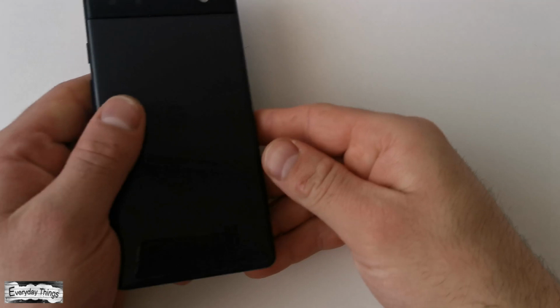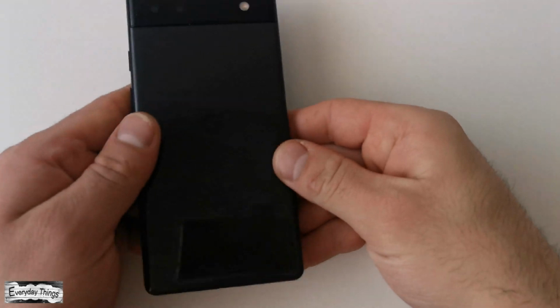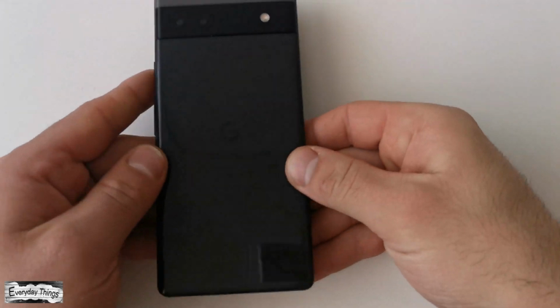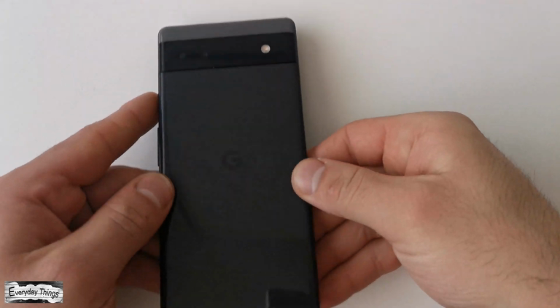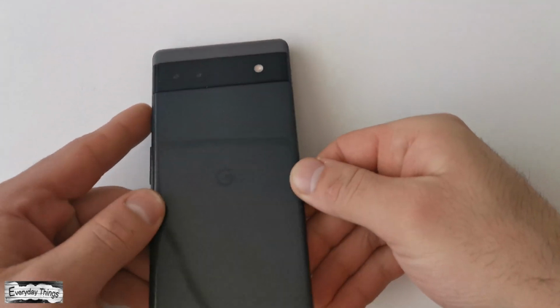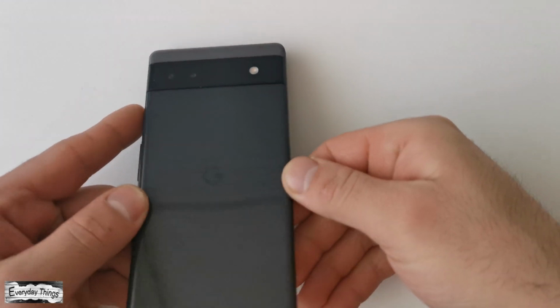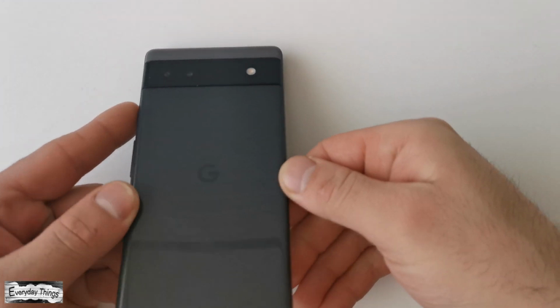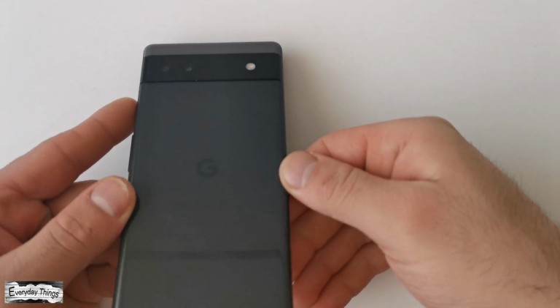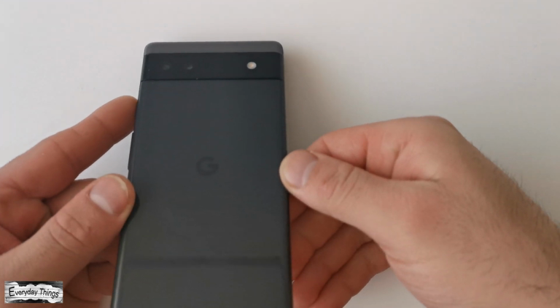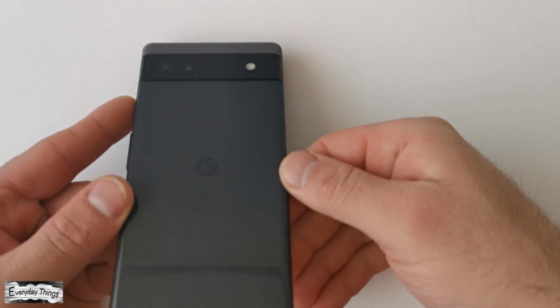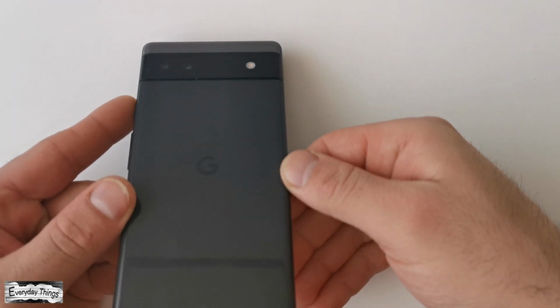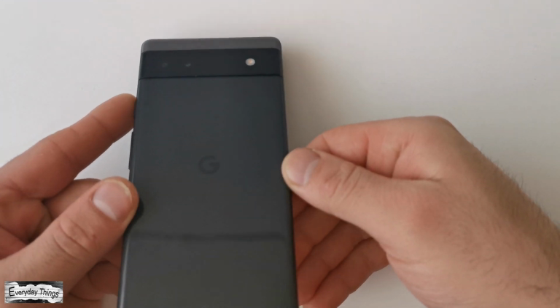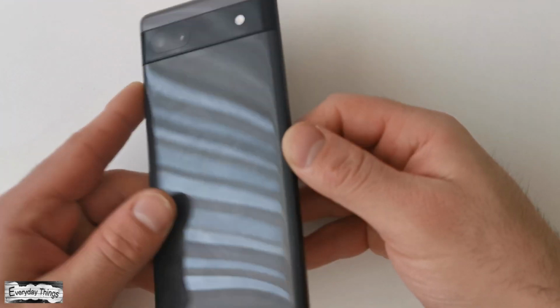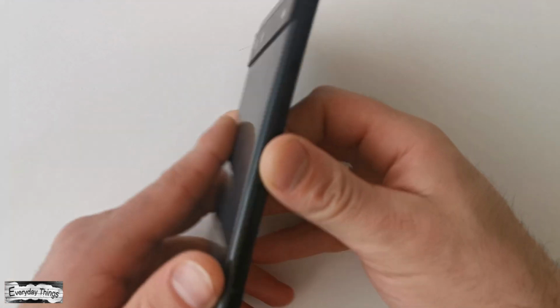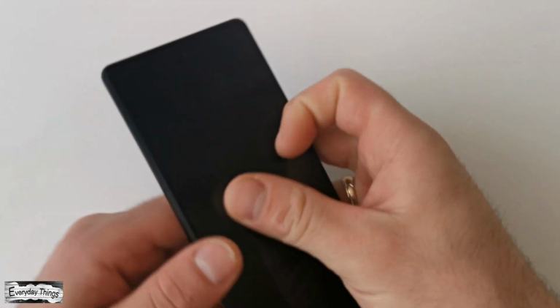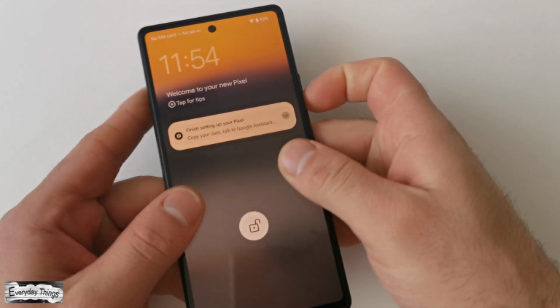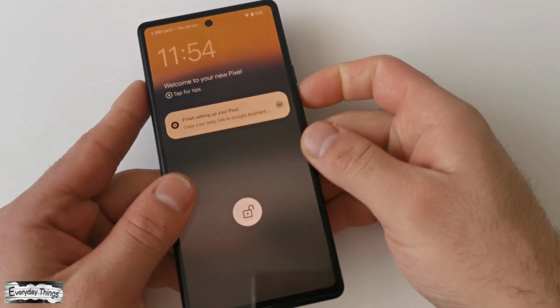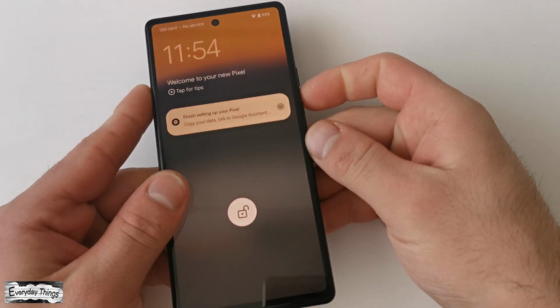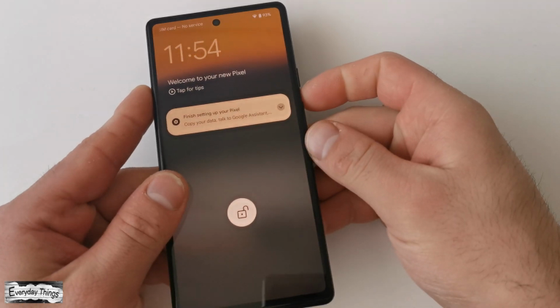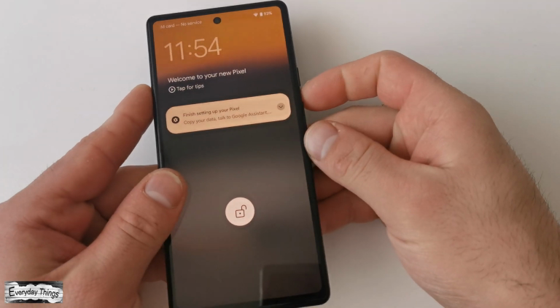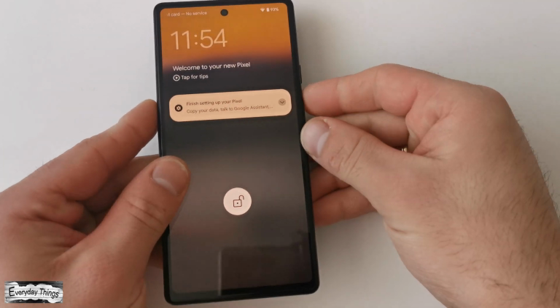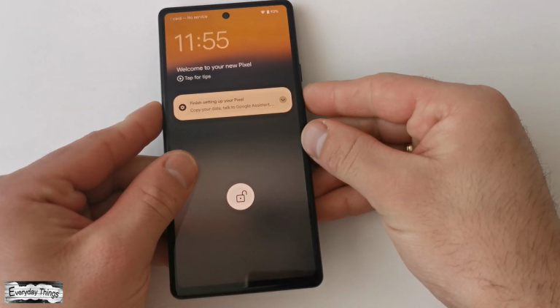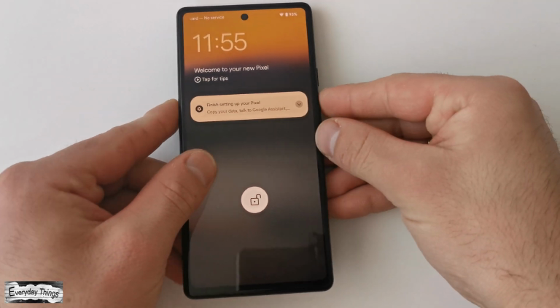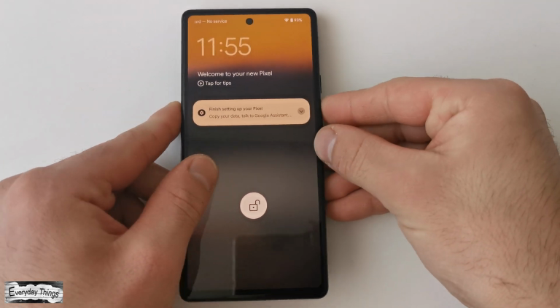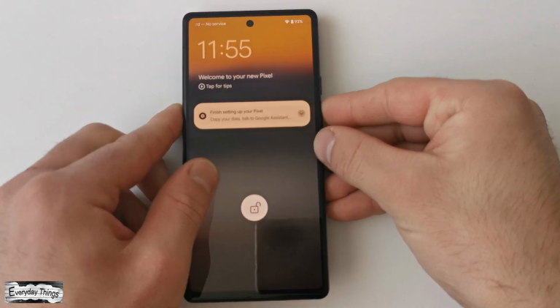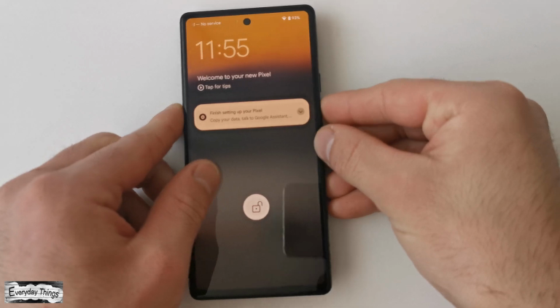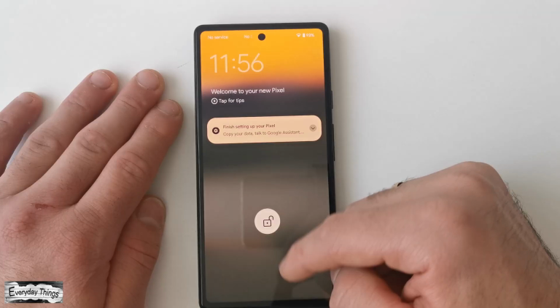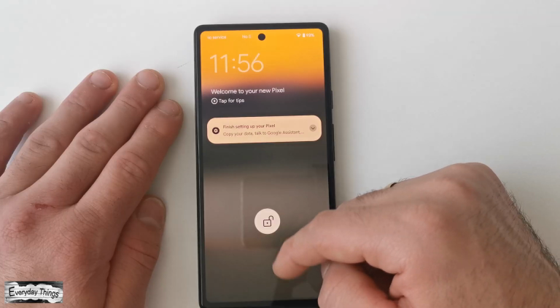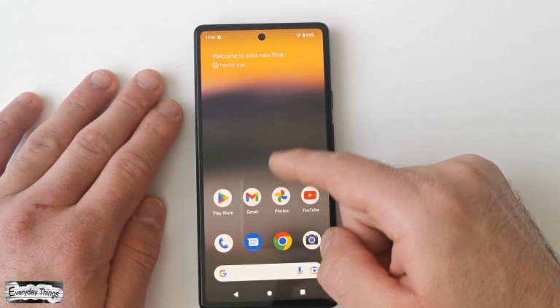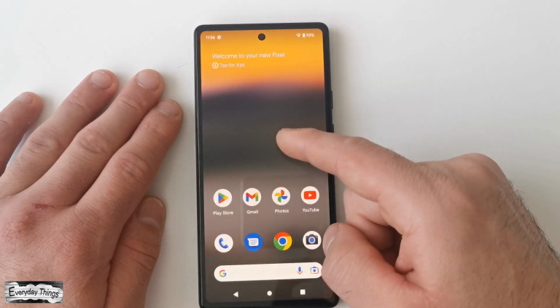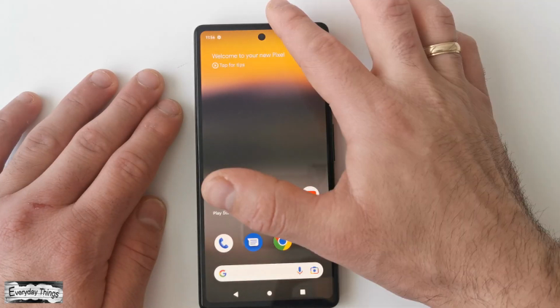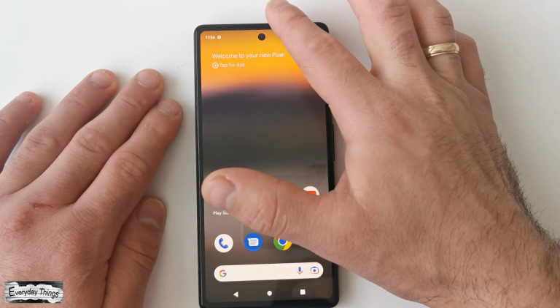In this video, I'm going to show you how to record your screen on your Google Pixel phone. Let's get it started.